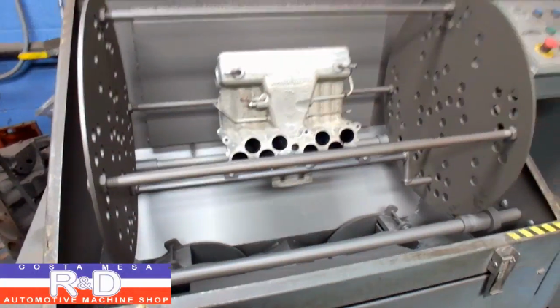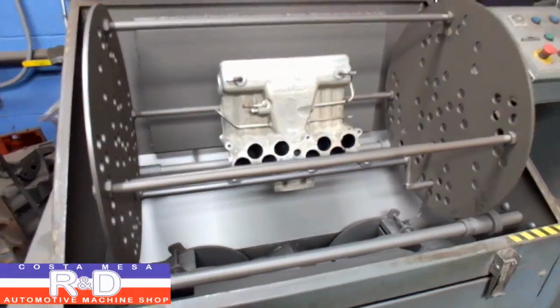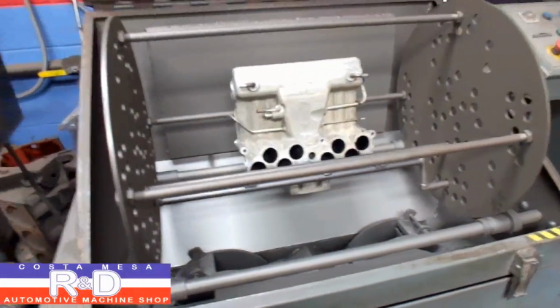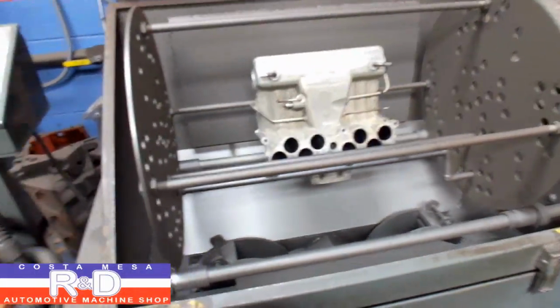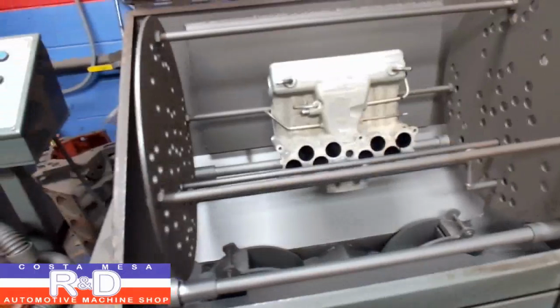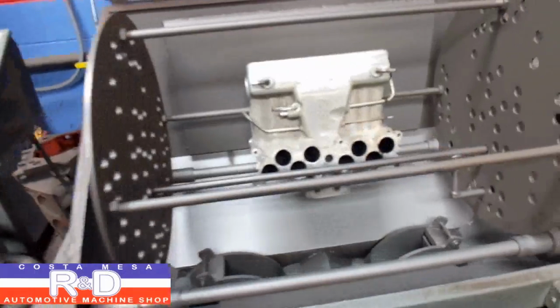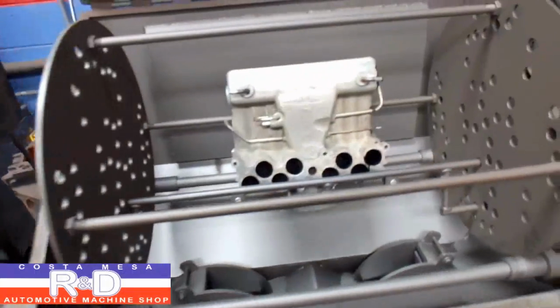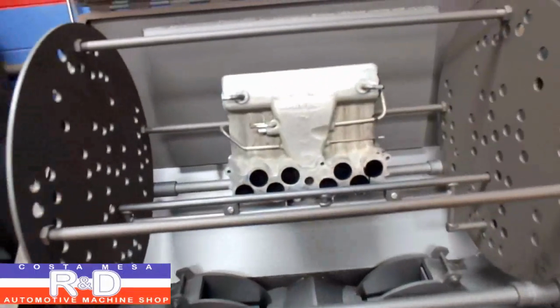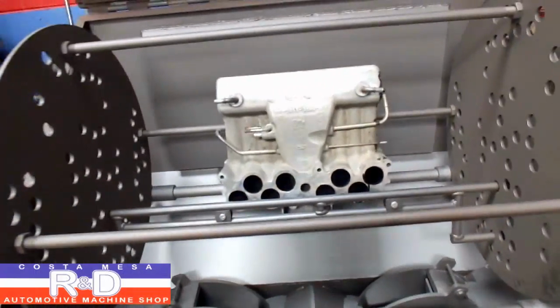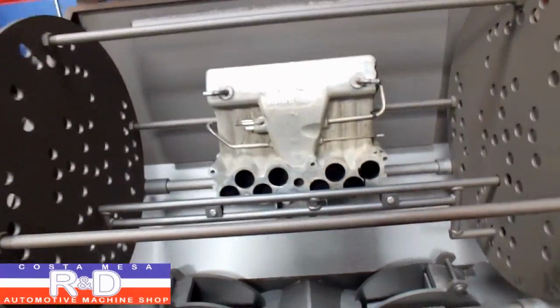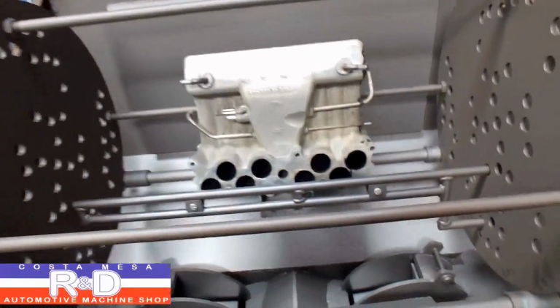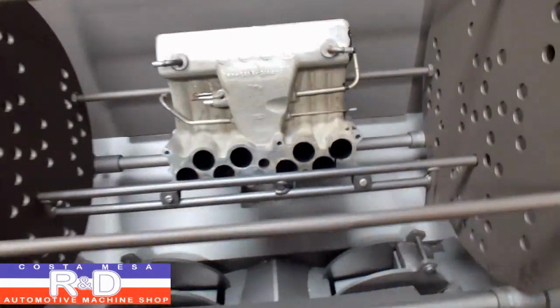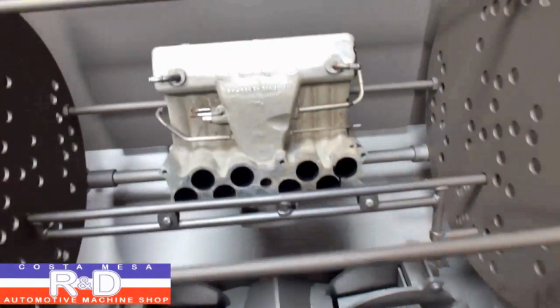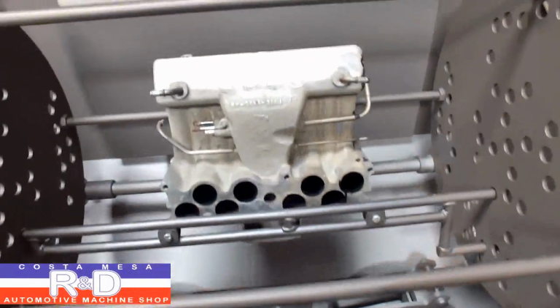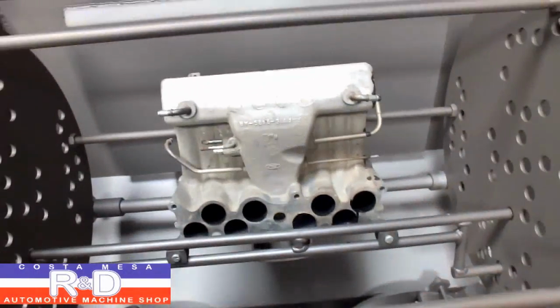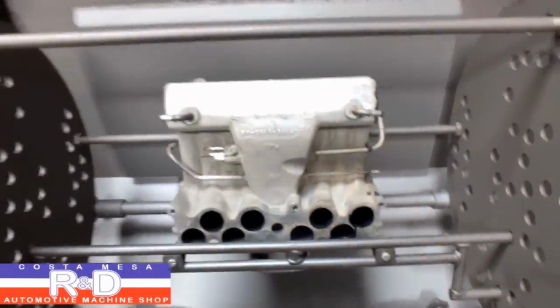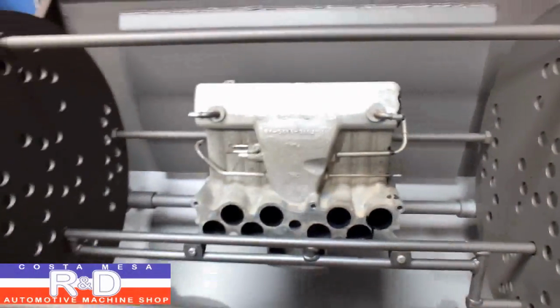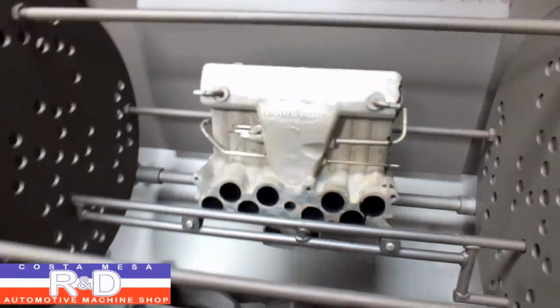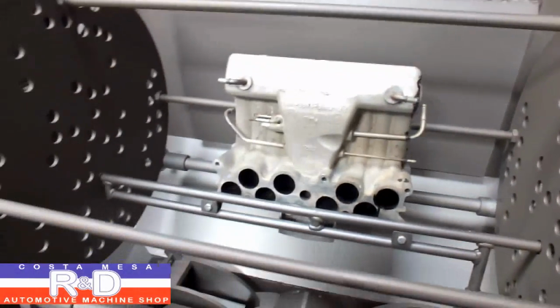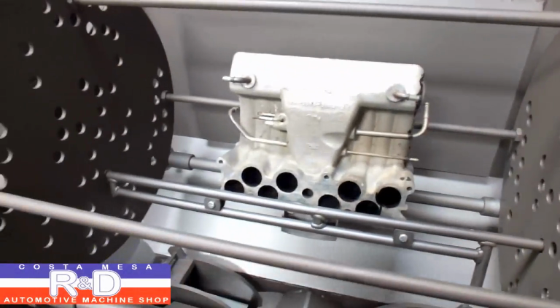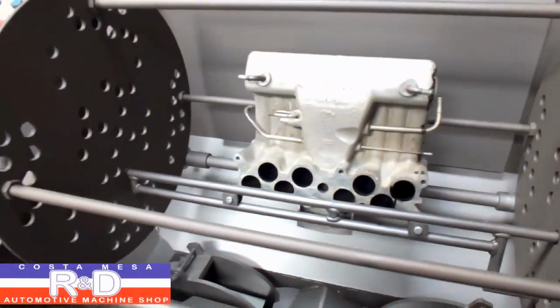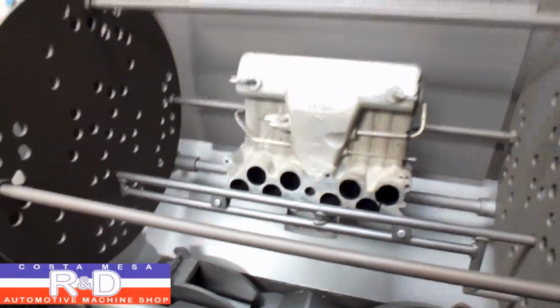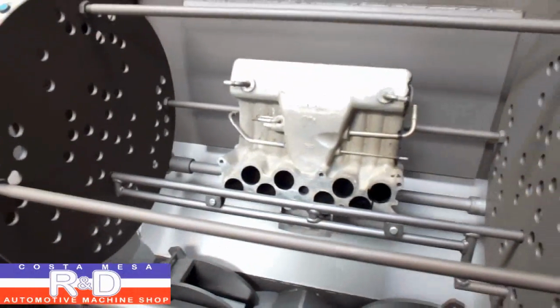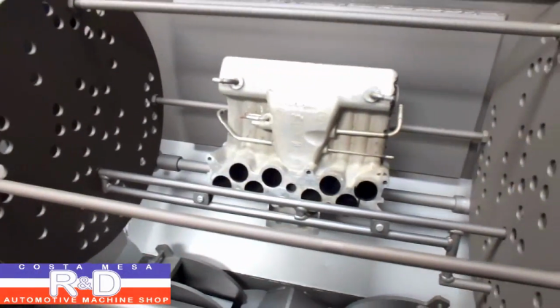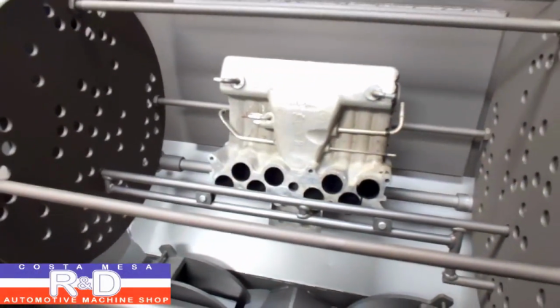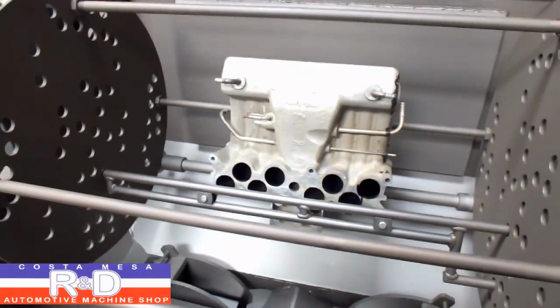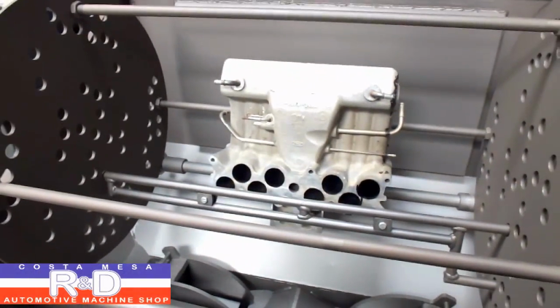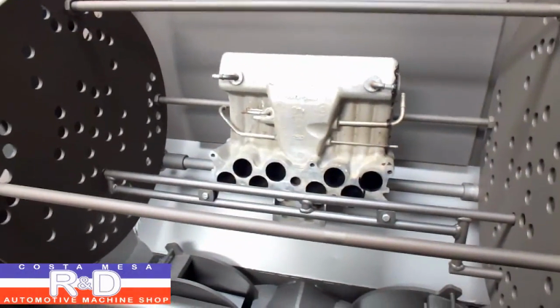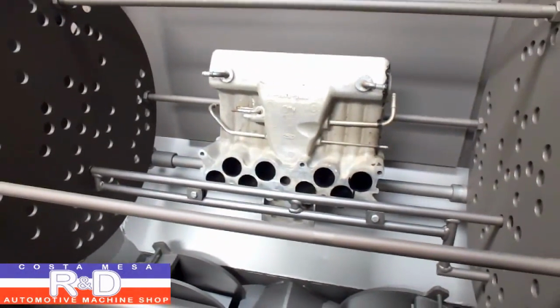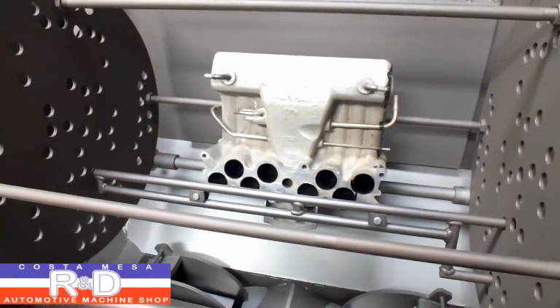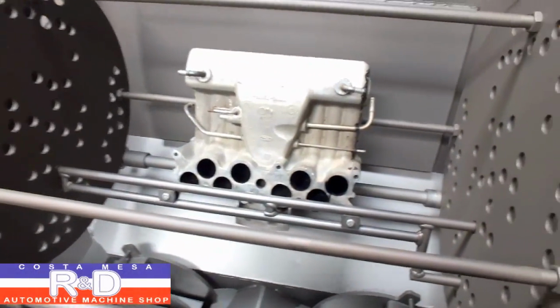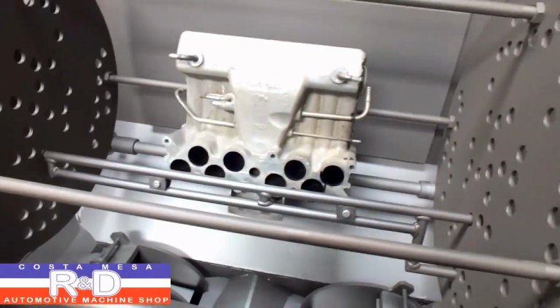Alright, we've moved over to the blaster. We'll give this probably about 15 to 20 minutes and see what happens.